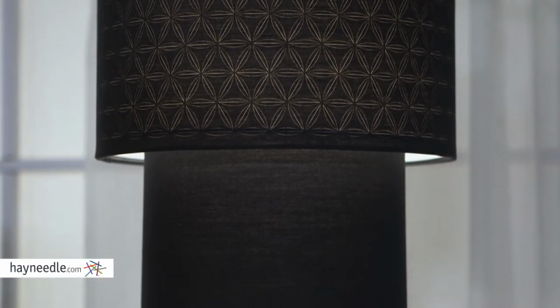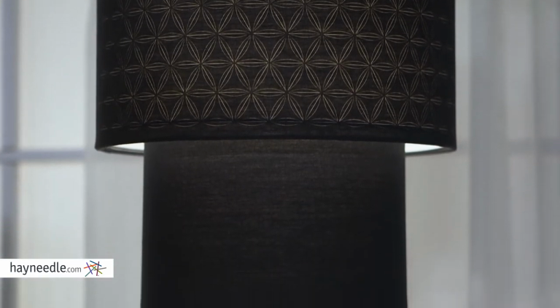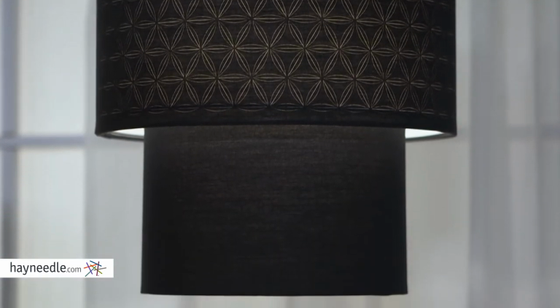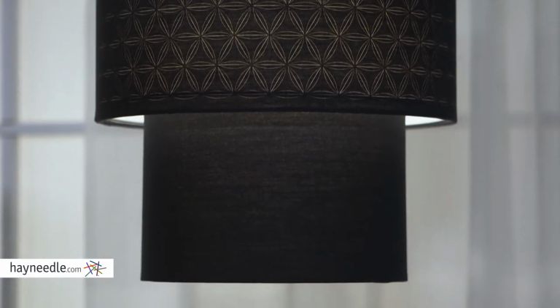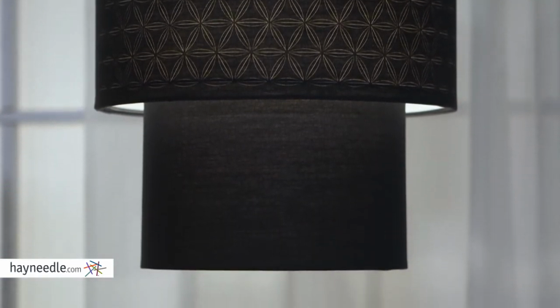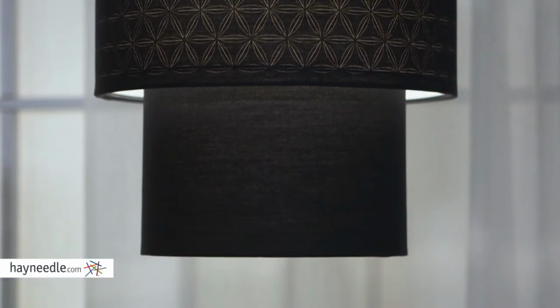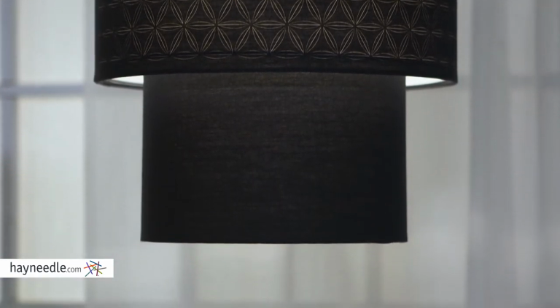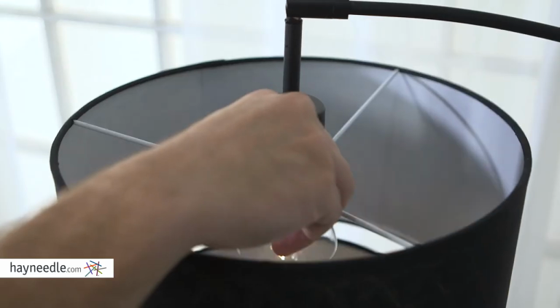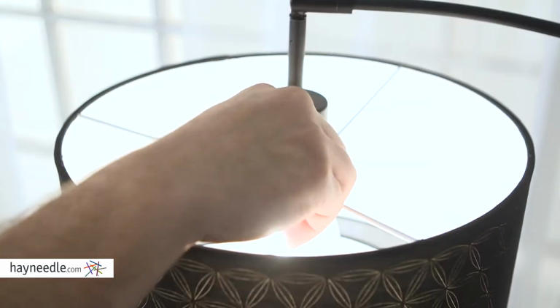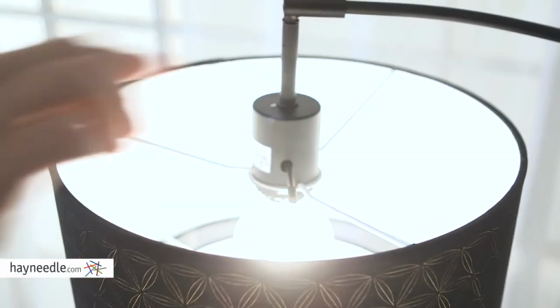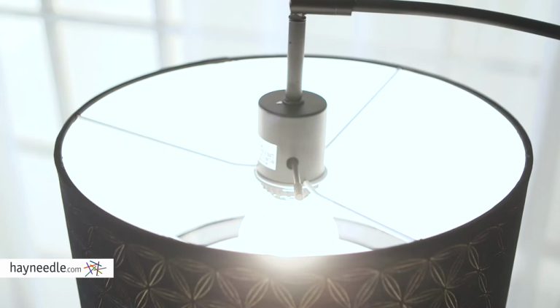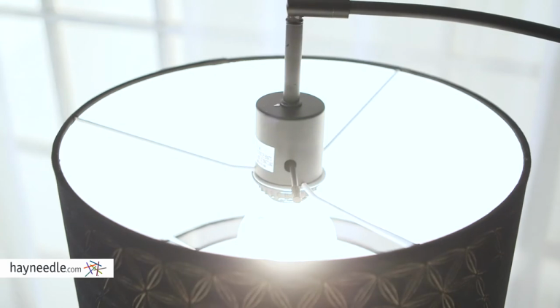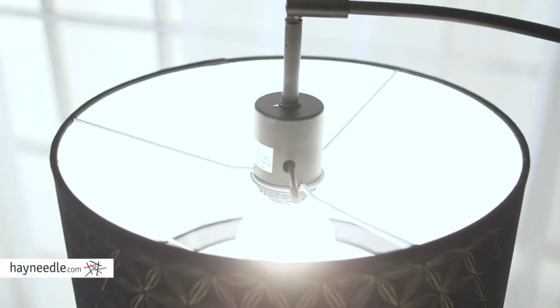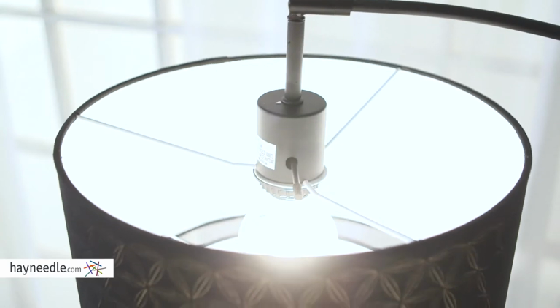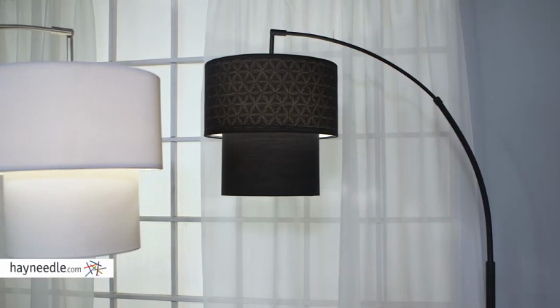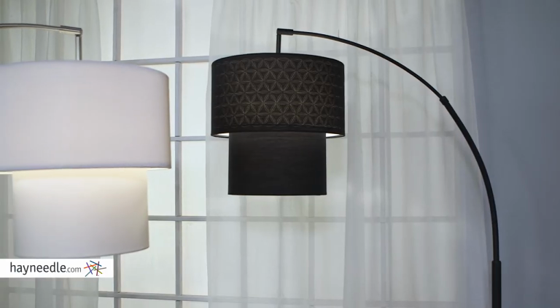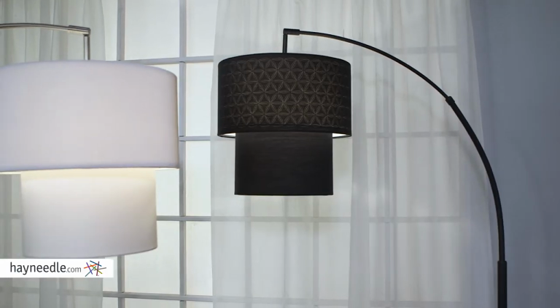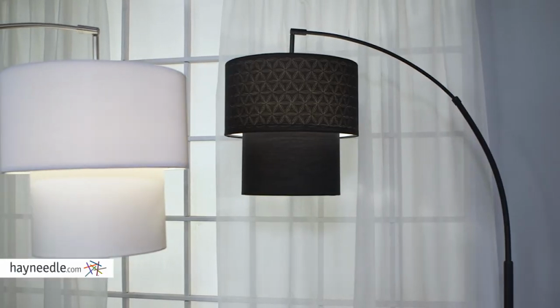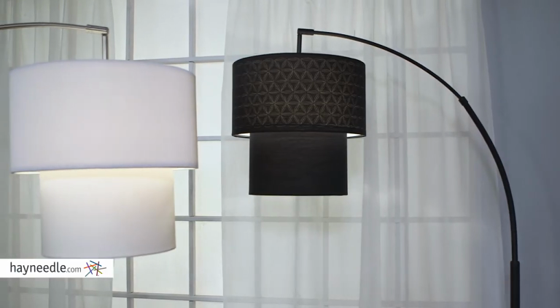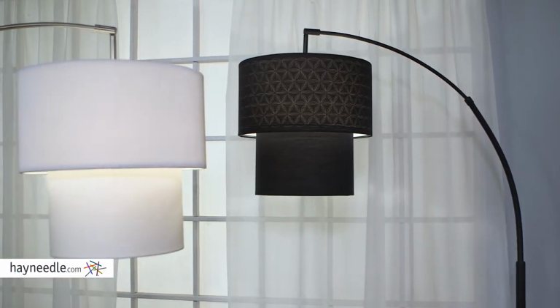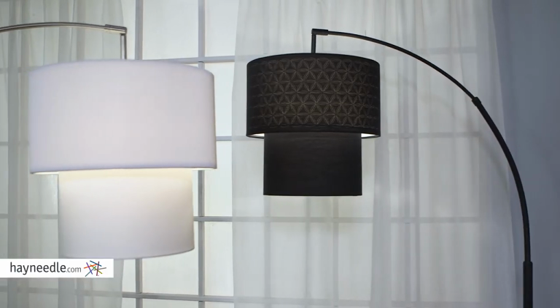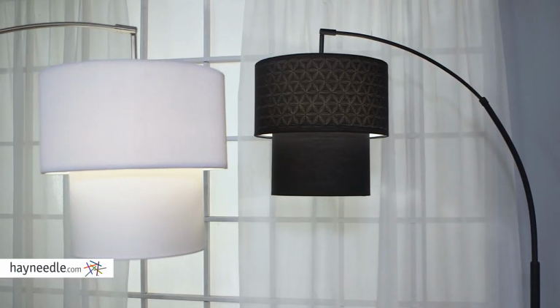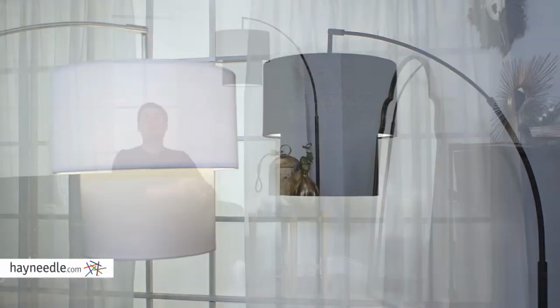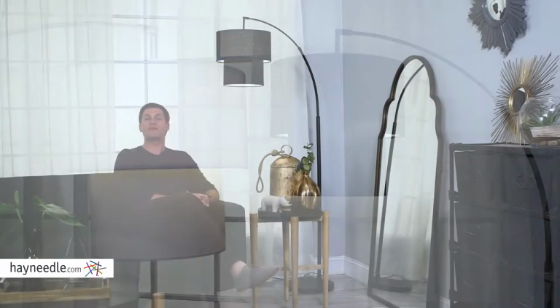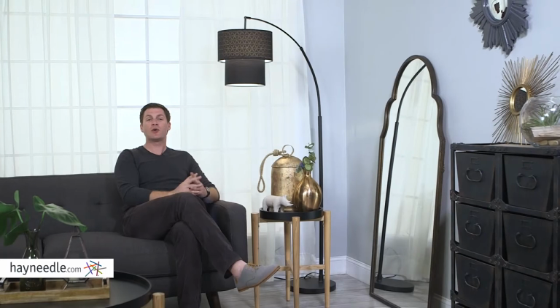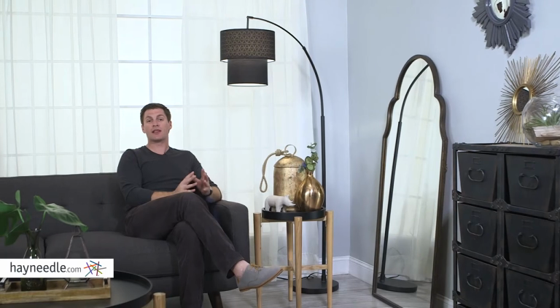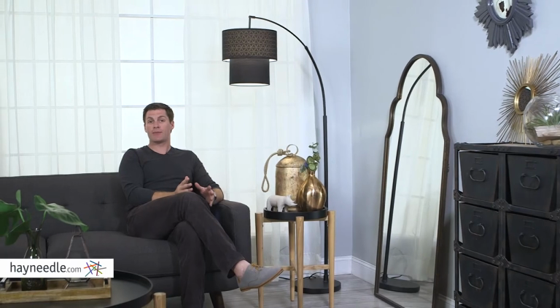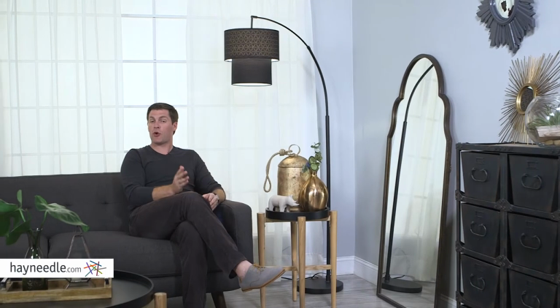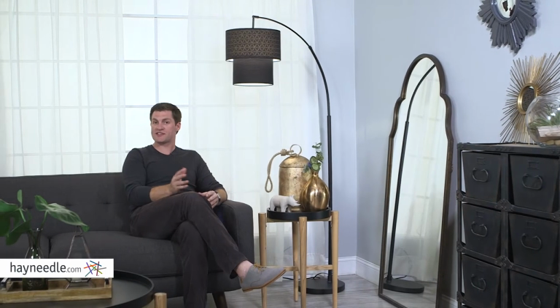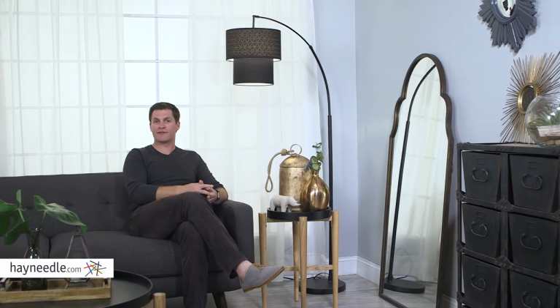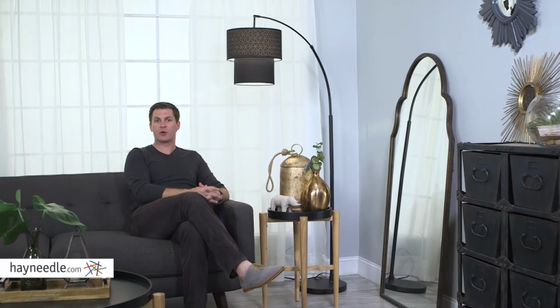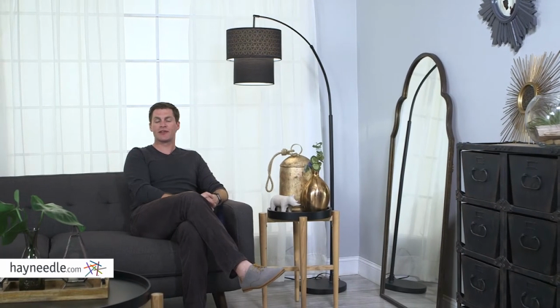The round-shaped double shade is made from a hardback linen fabric that helps give it the perfect glow while adding to its pleasing aesthetic. Find the on-off switch here.